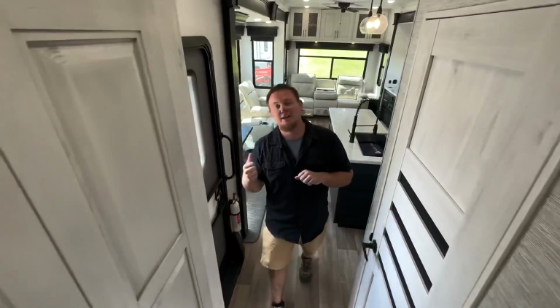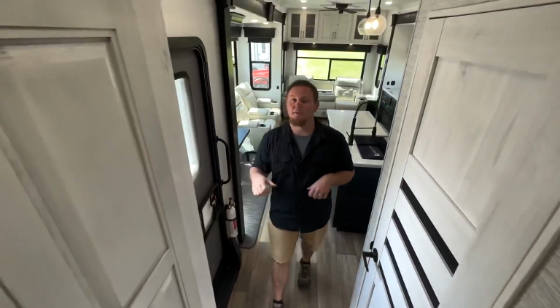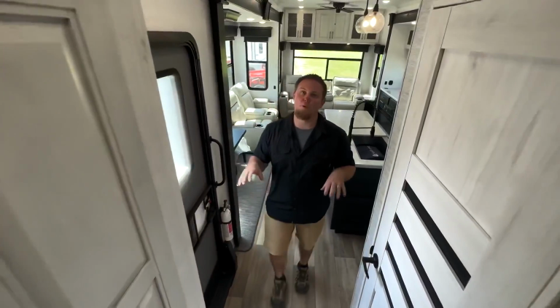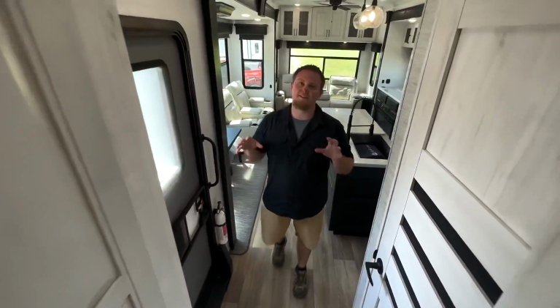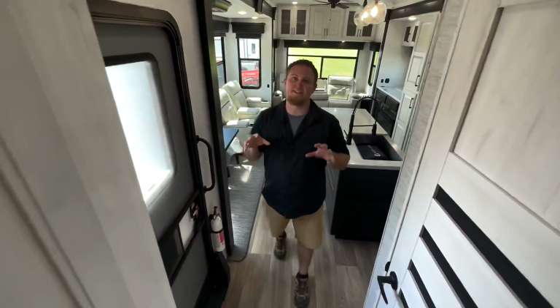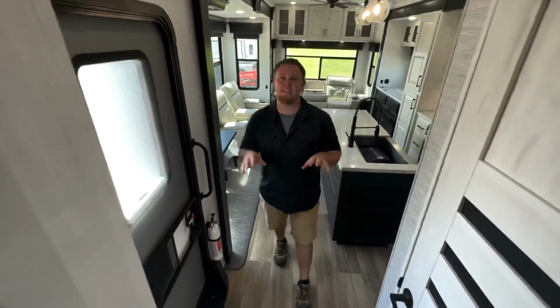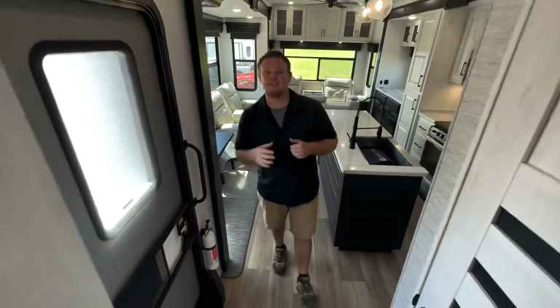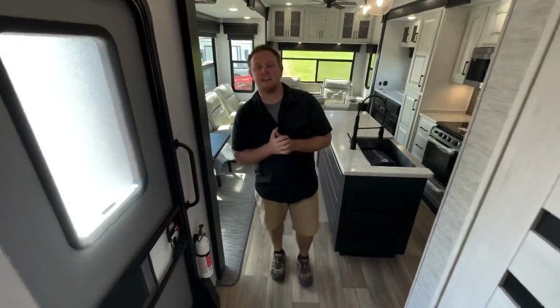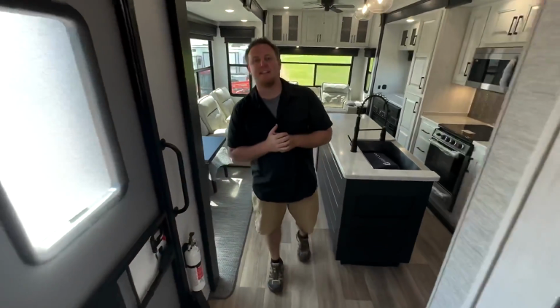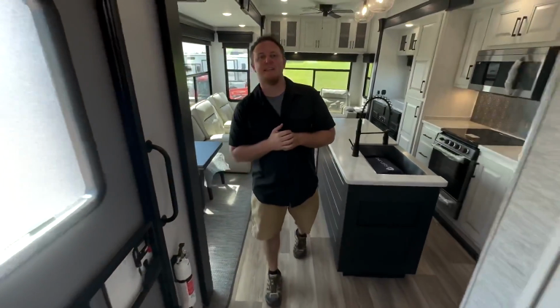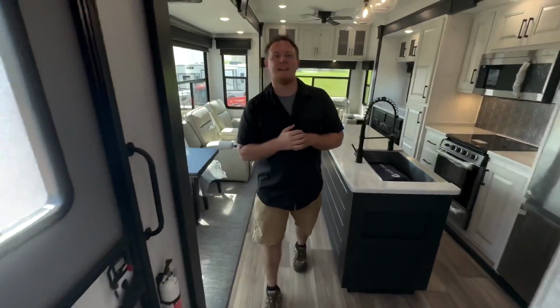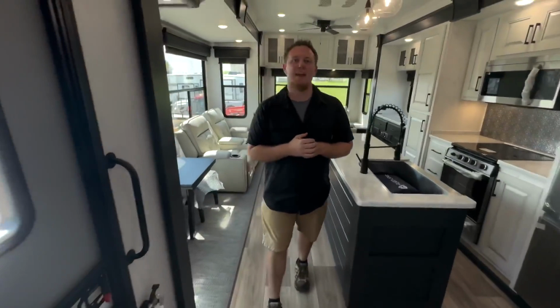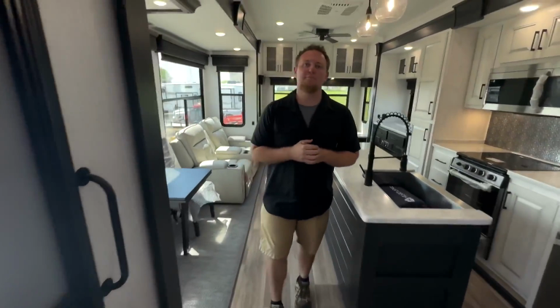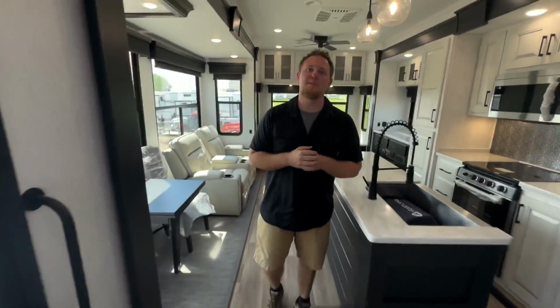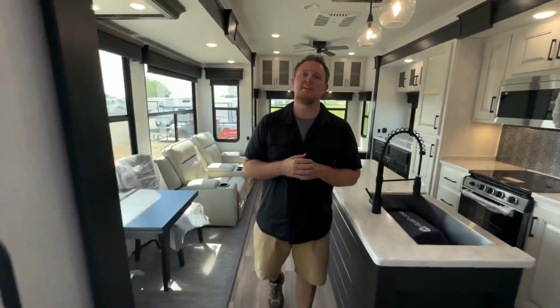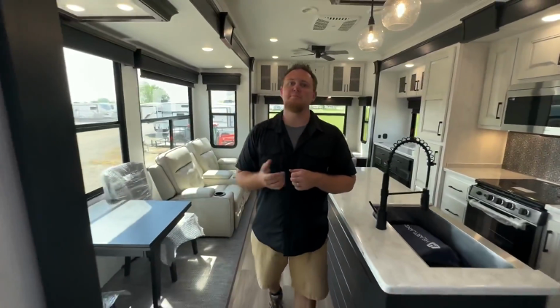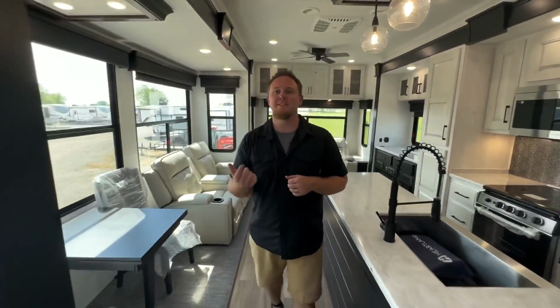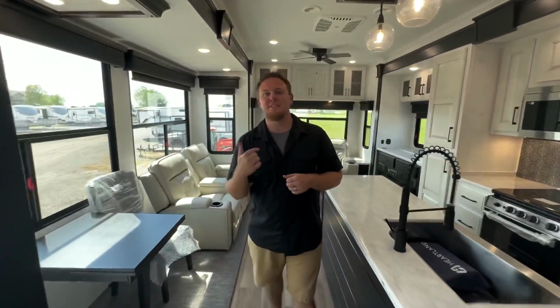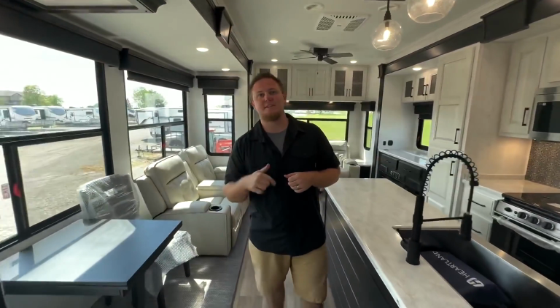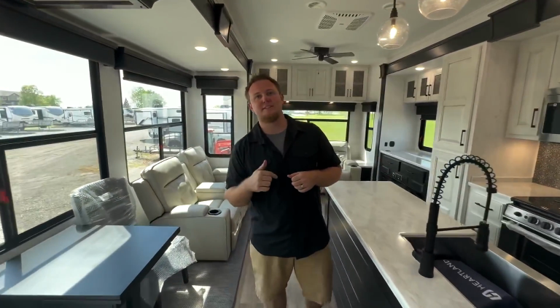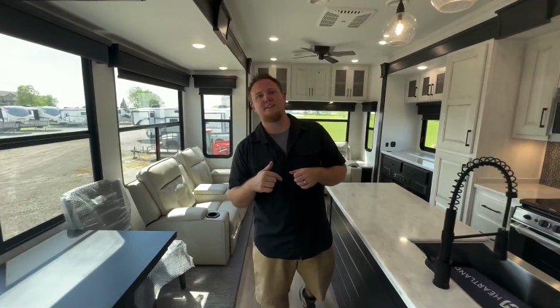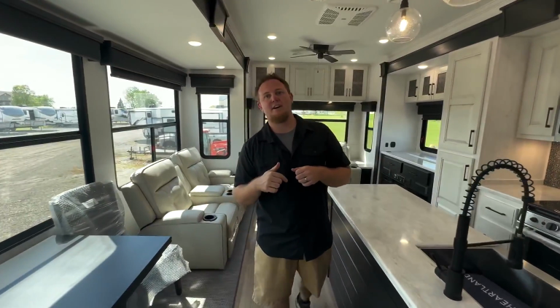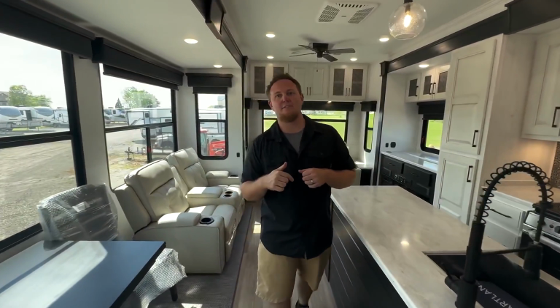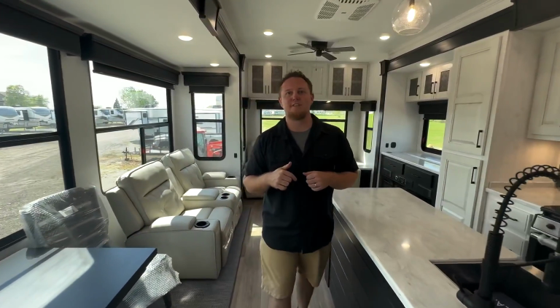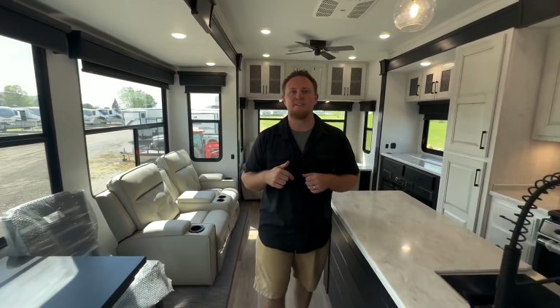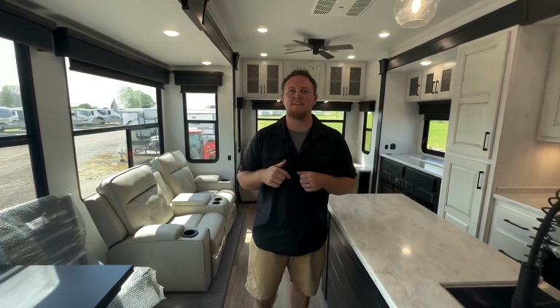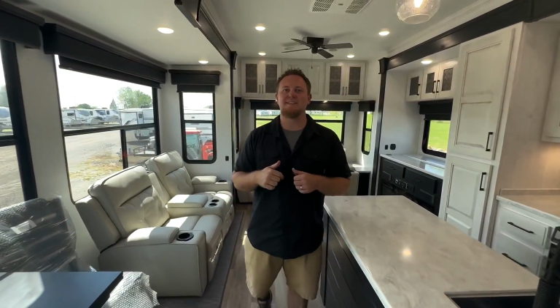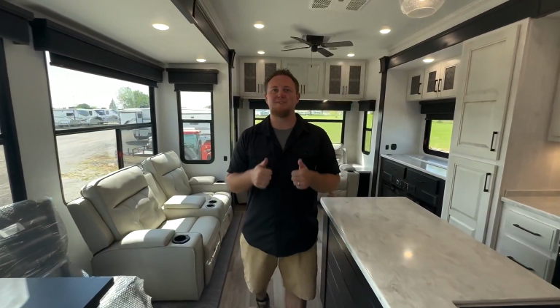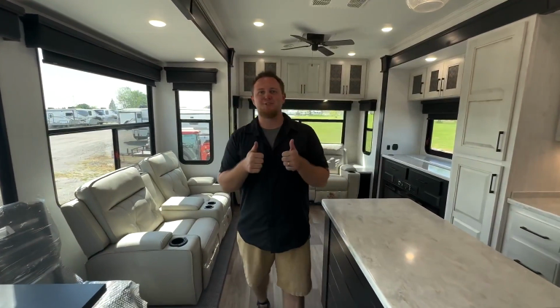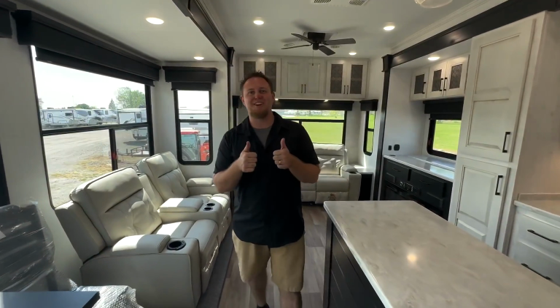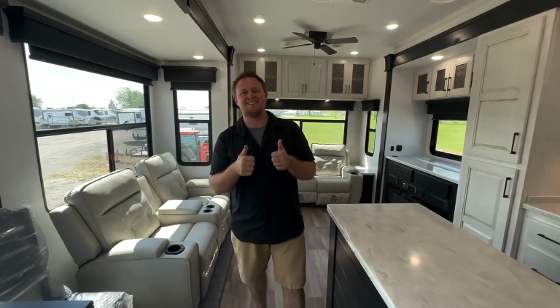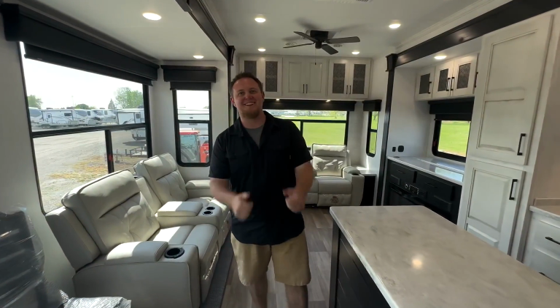If you want to see this 3910 FB, come see us here at TRRV Sales. Thanks for joining us today.